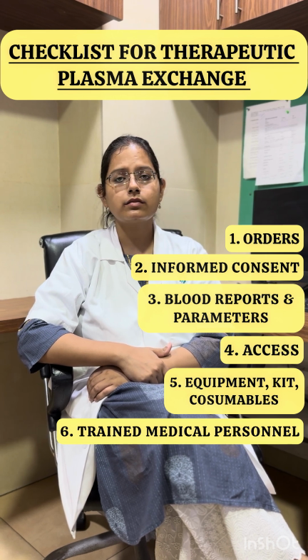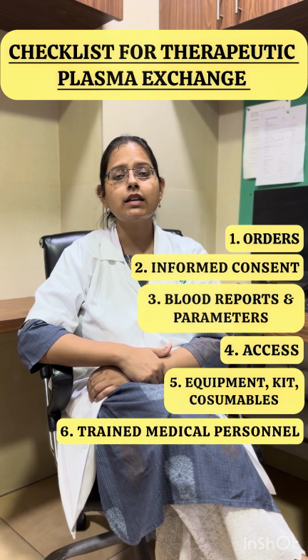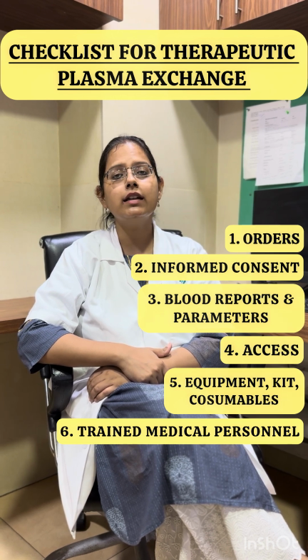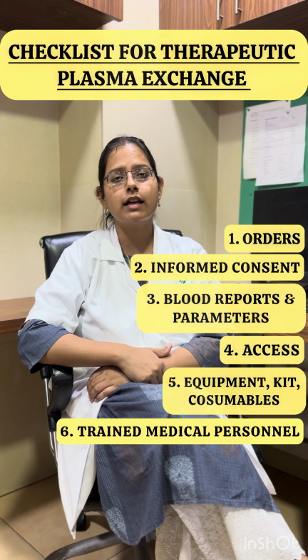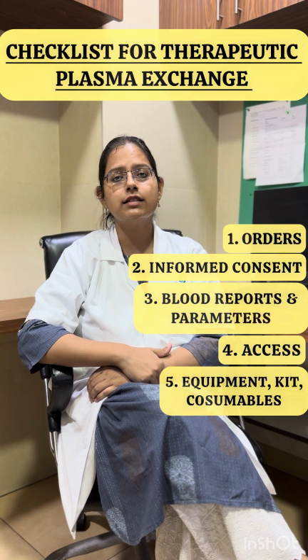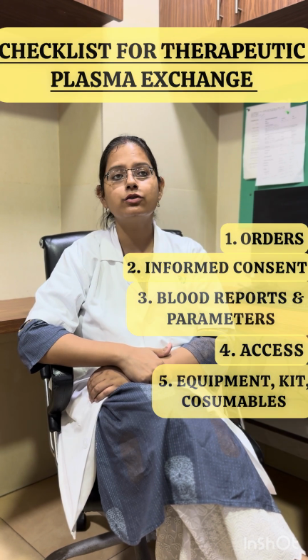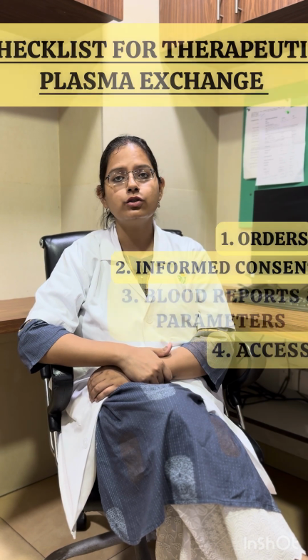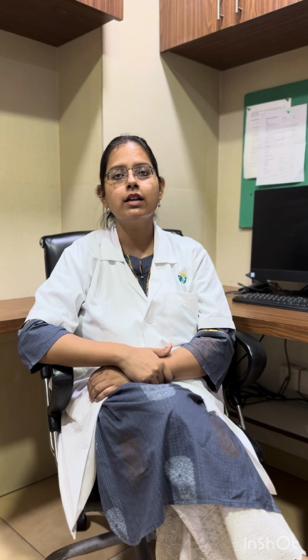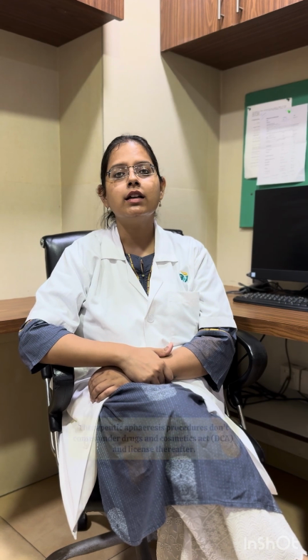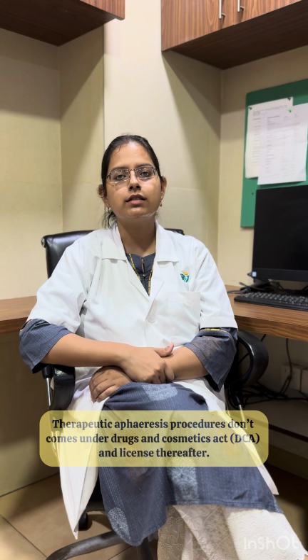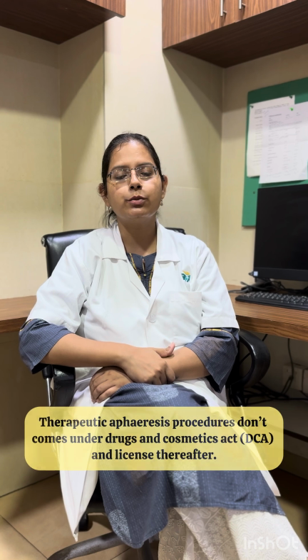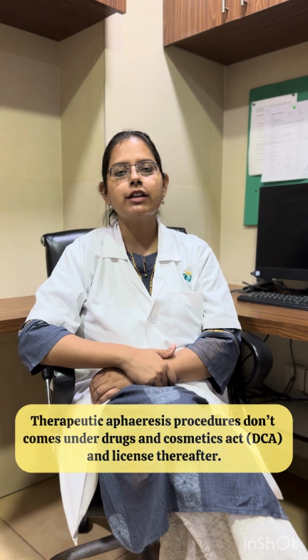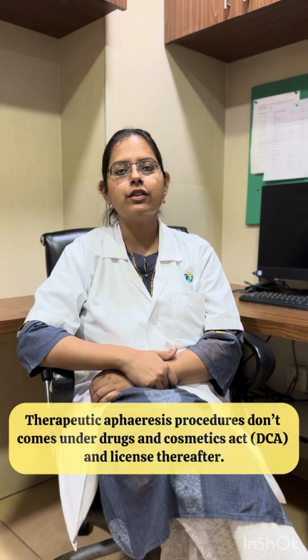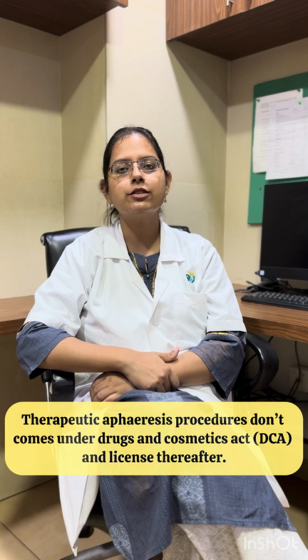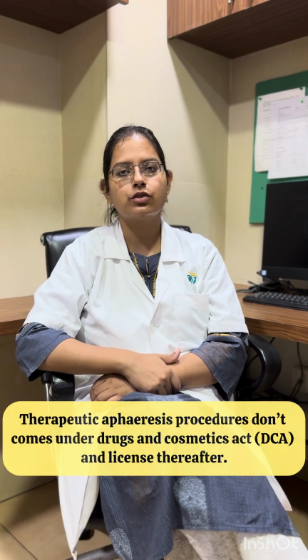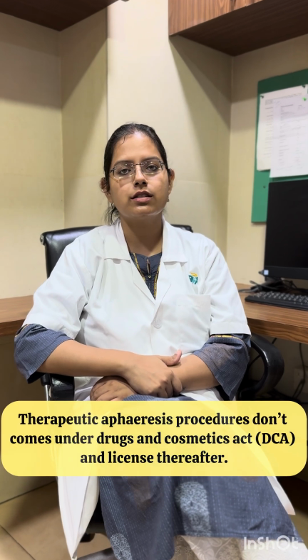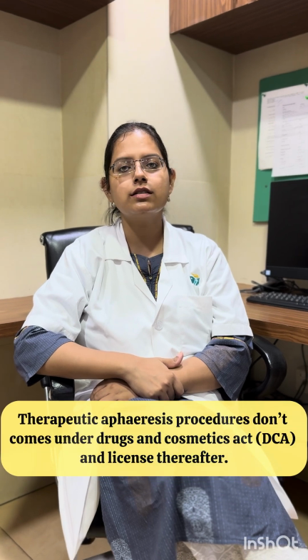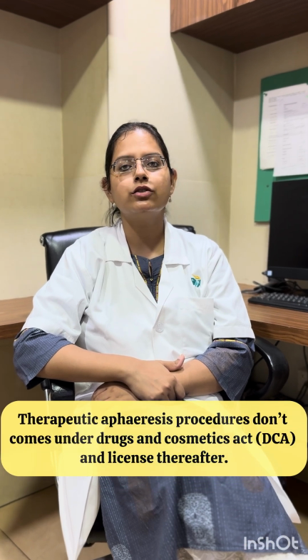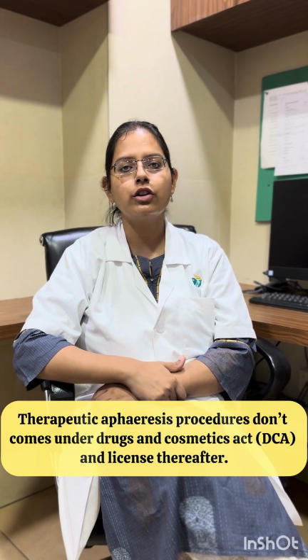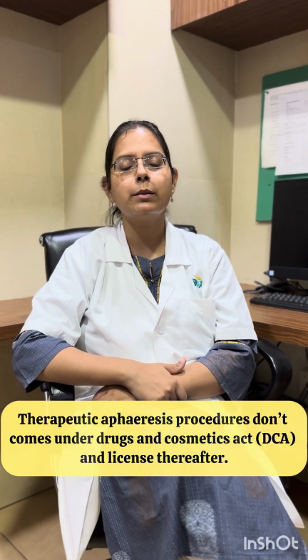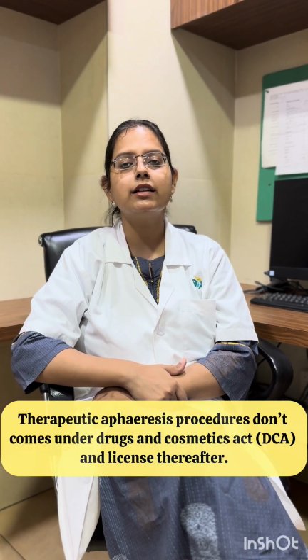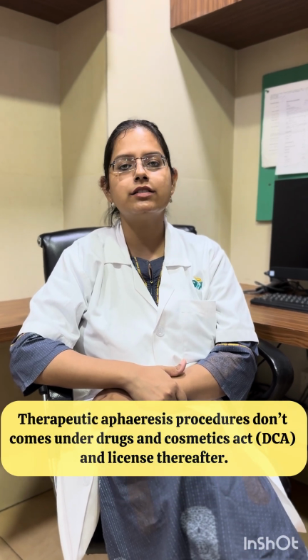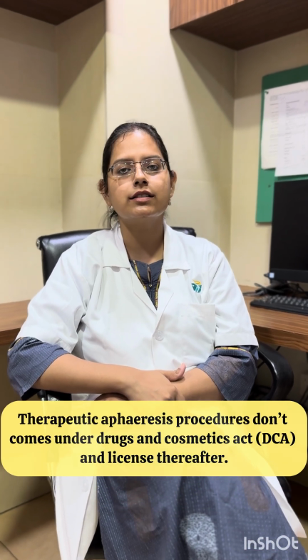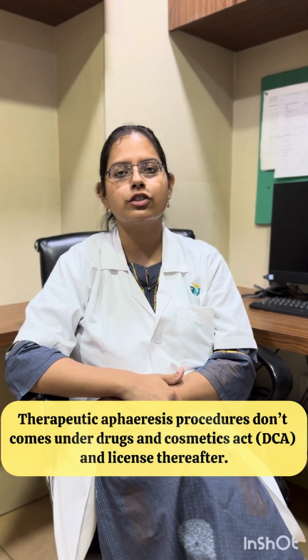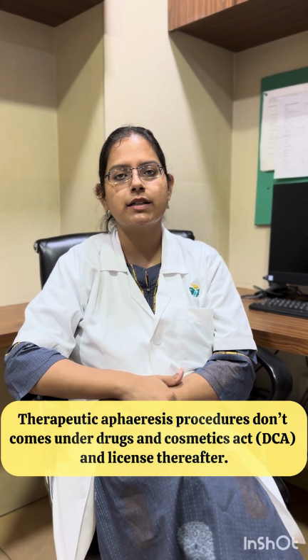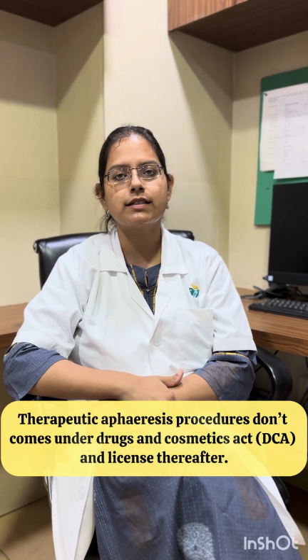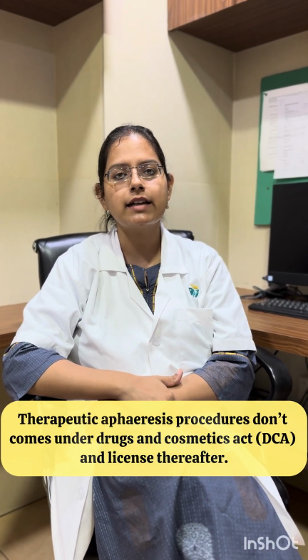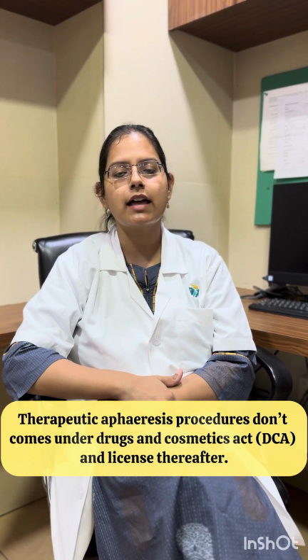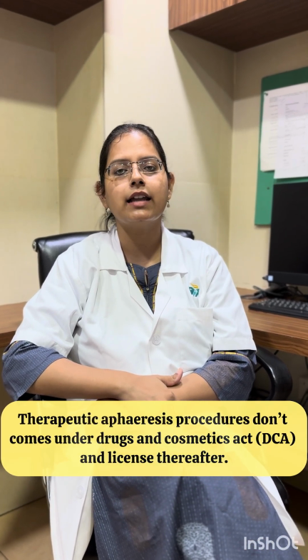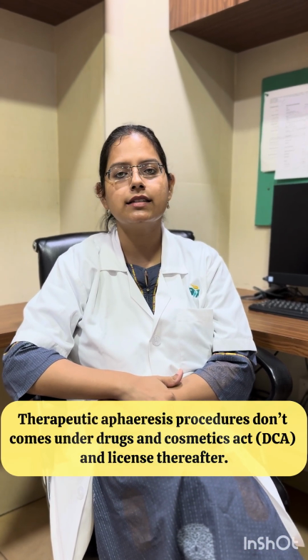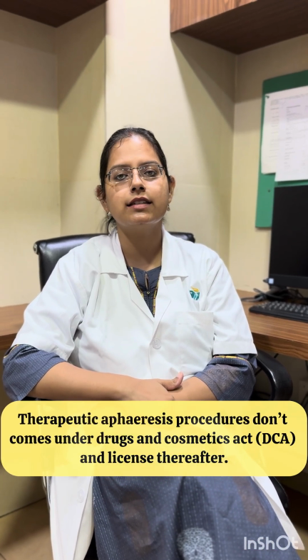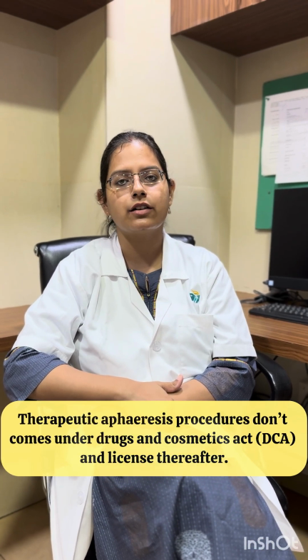And lastly, to note, the therapeutic apheresis procedures do not come under the Drugs and Cosmetics Act and the license thereof.